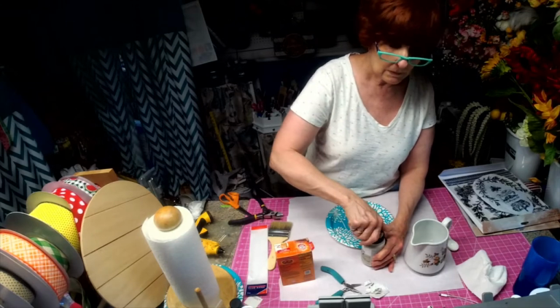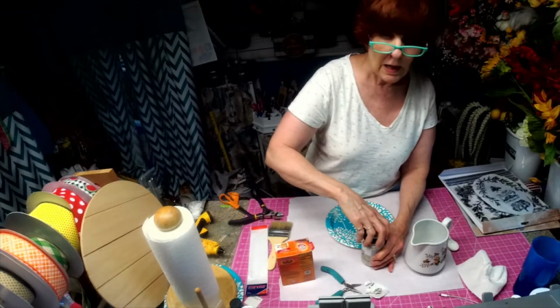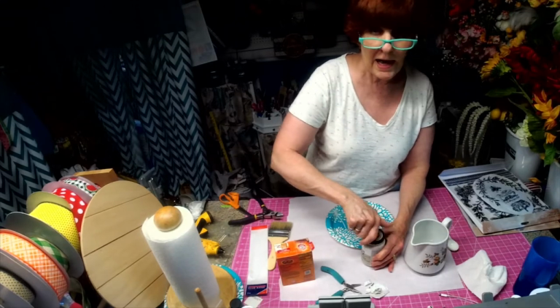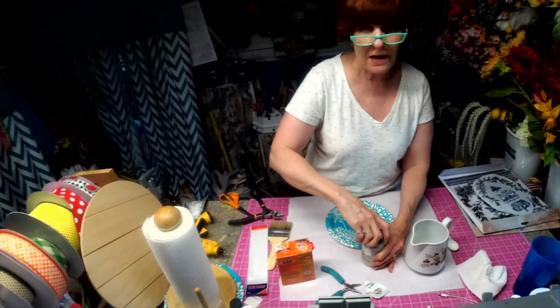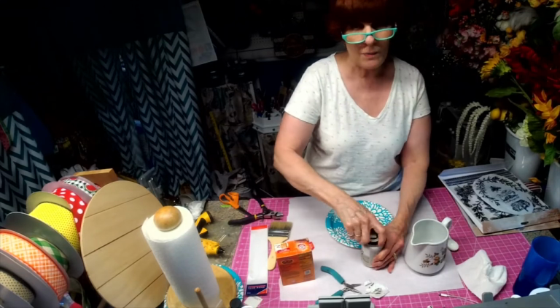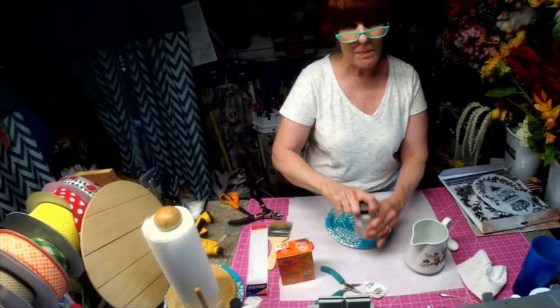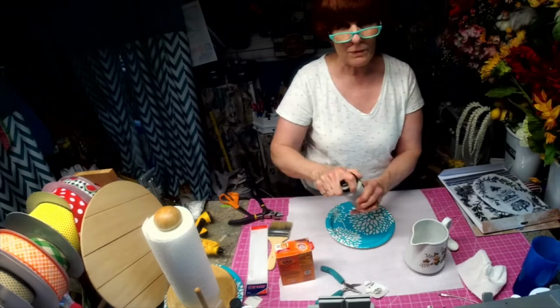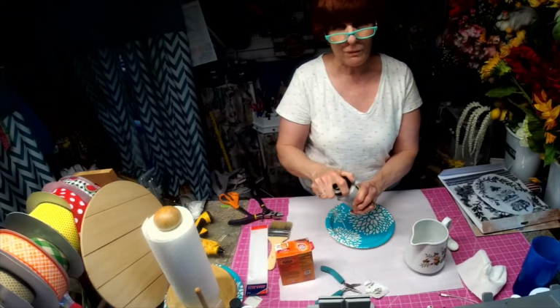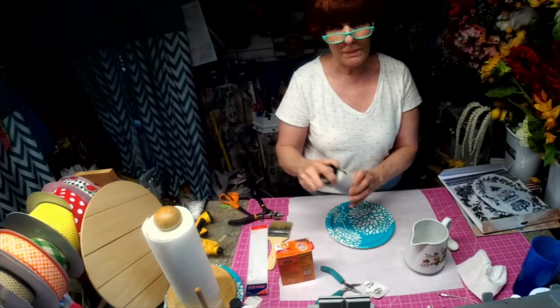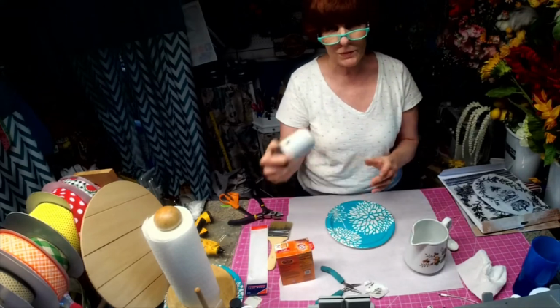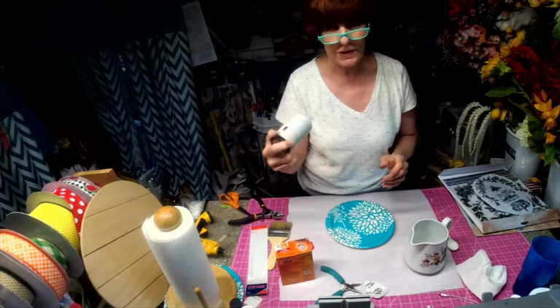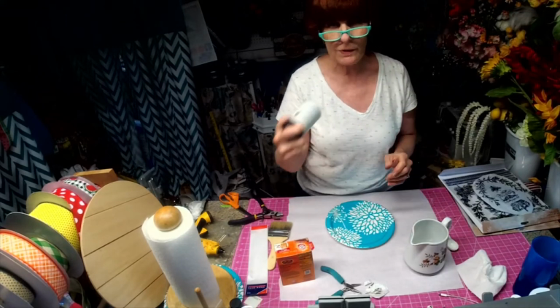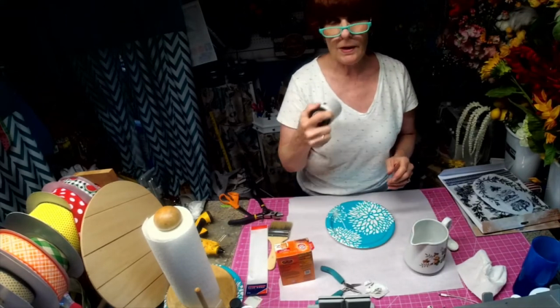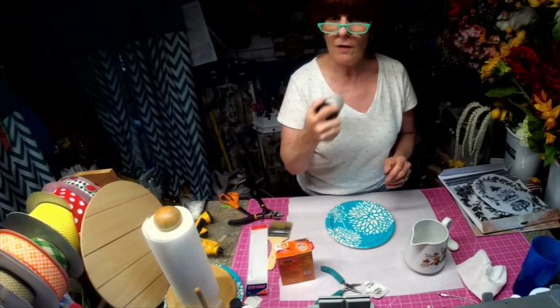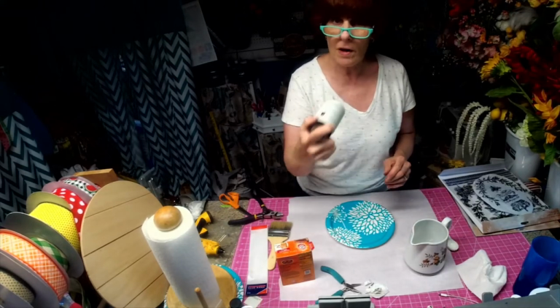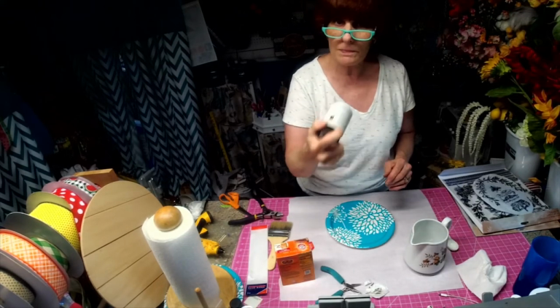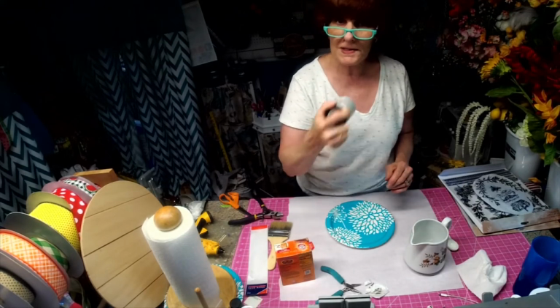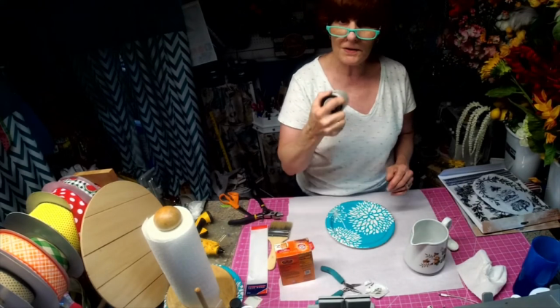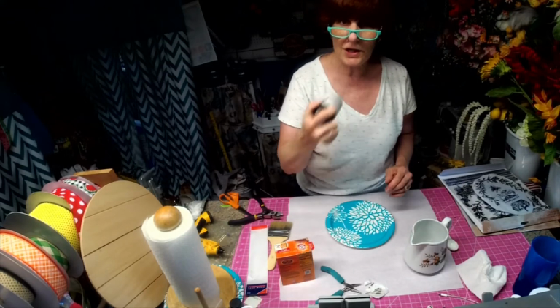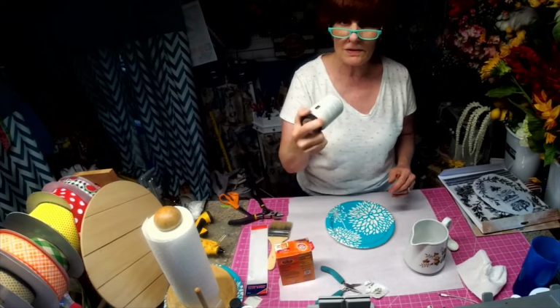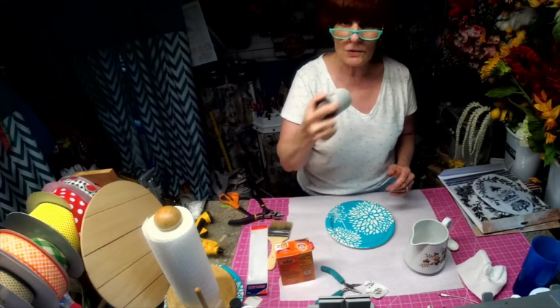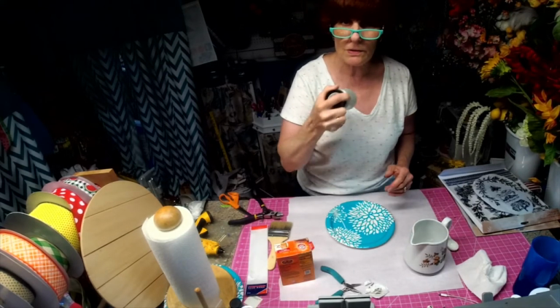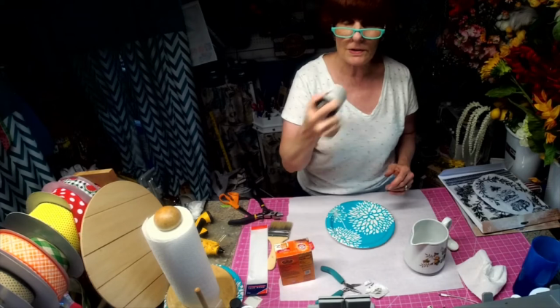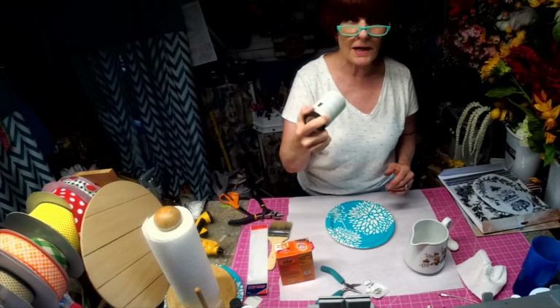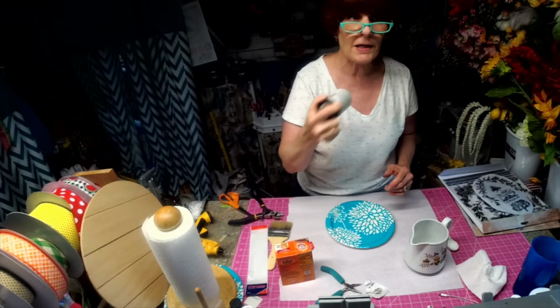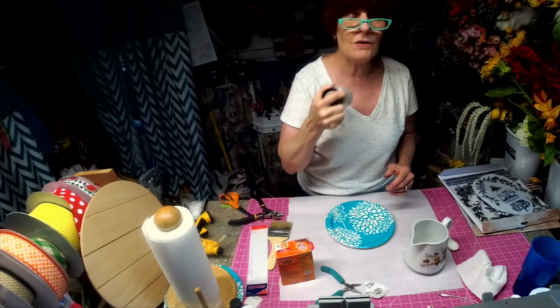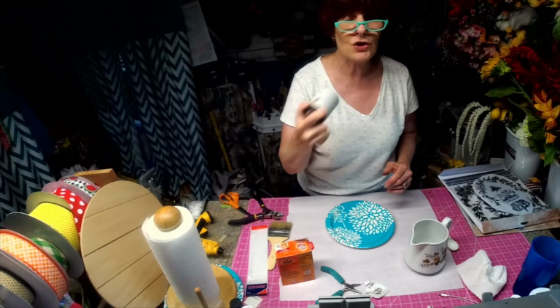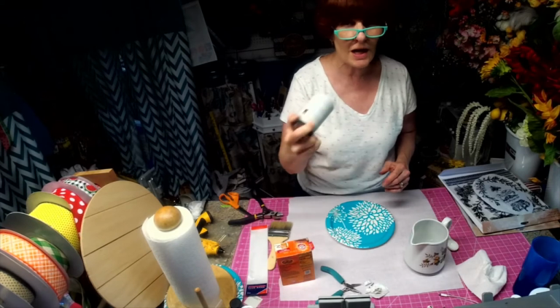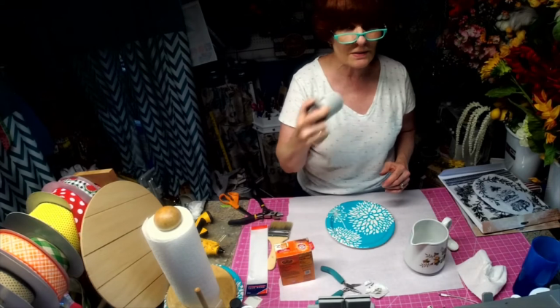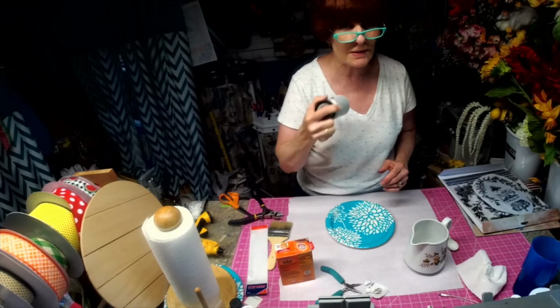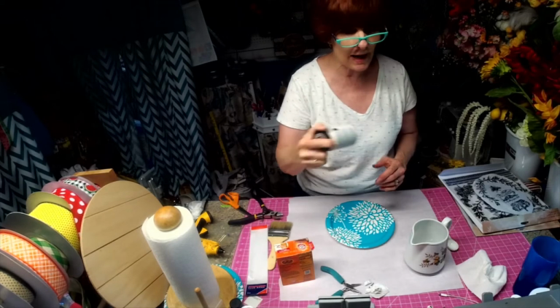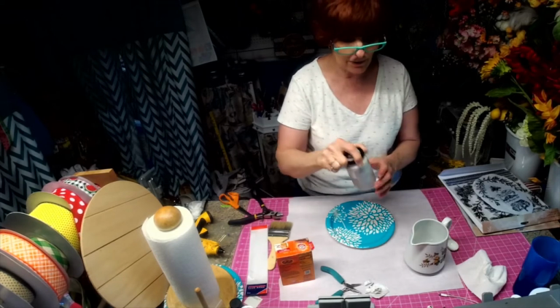Hi, I'm Robin with Robin's Wreath-Ree, and welcome to Second Chance Saturday.